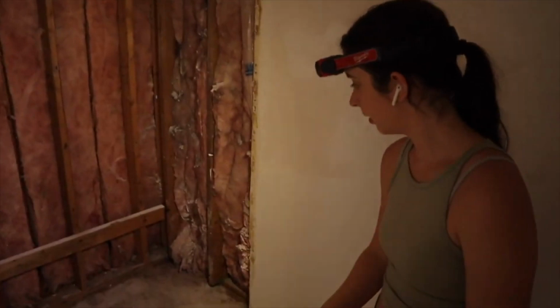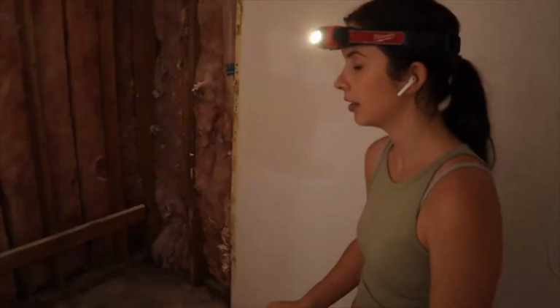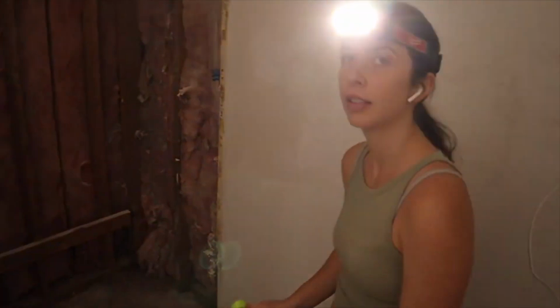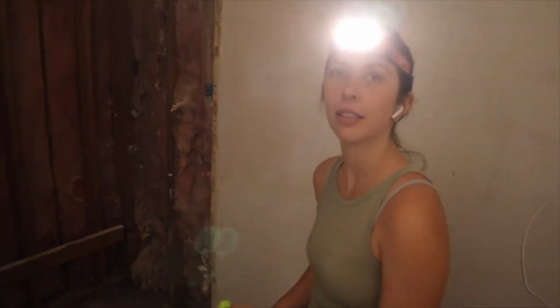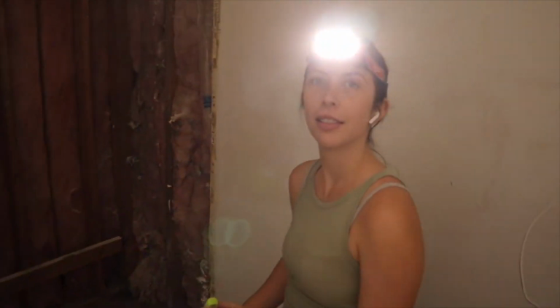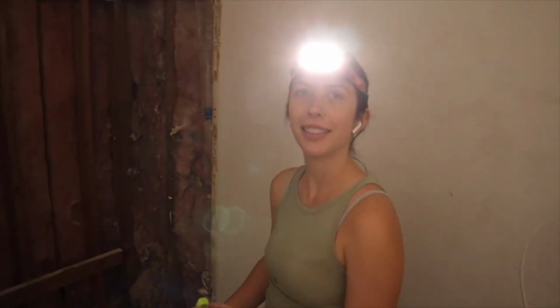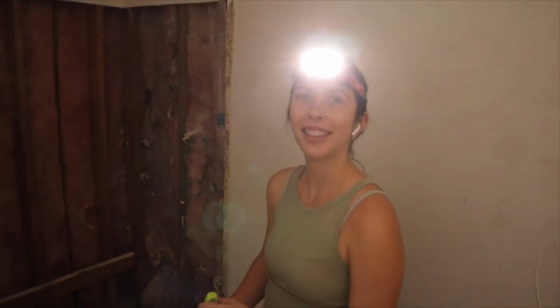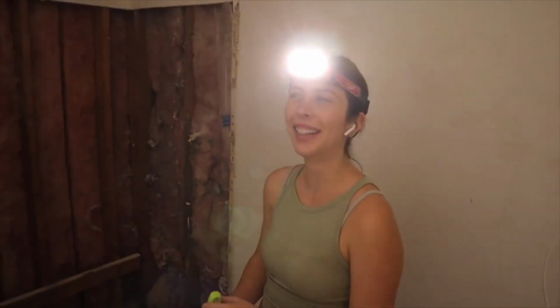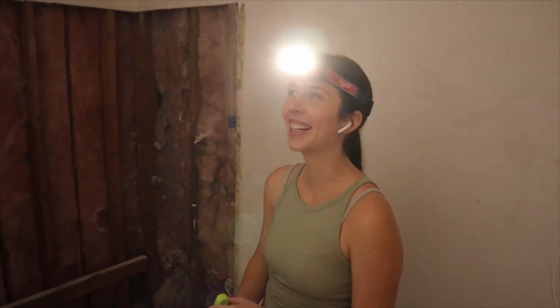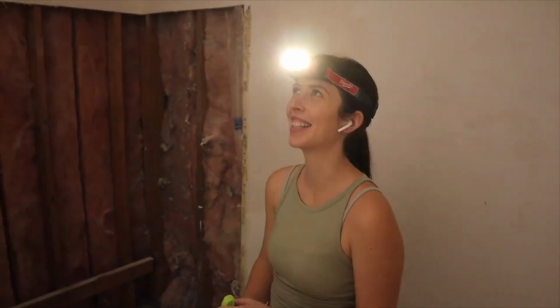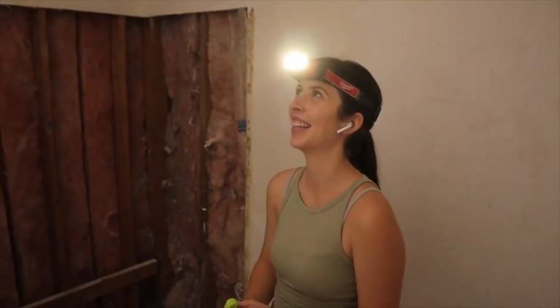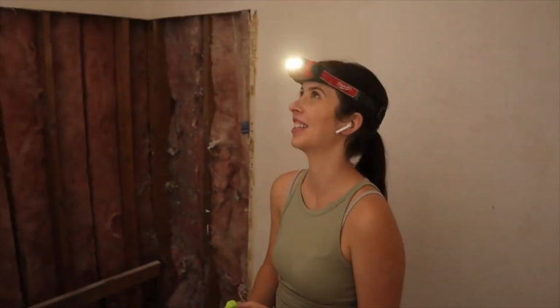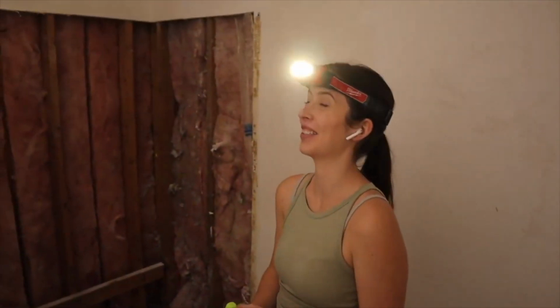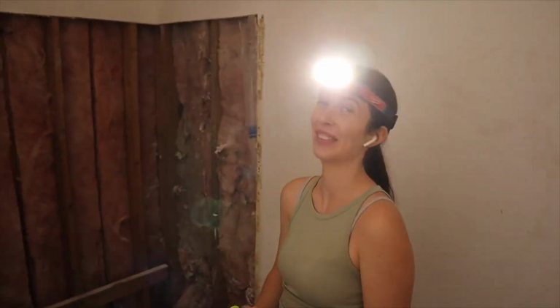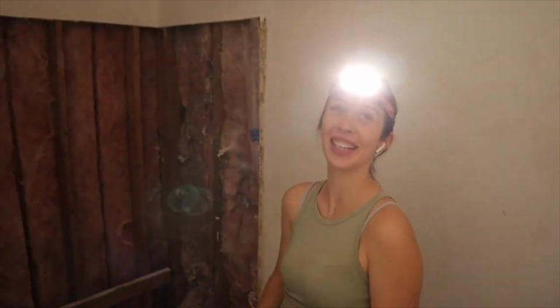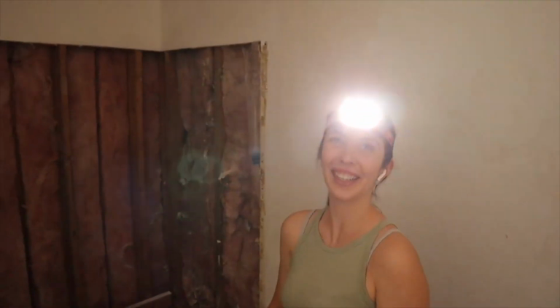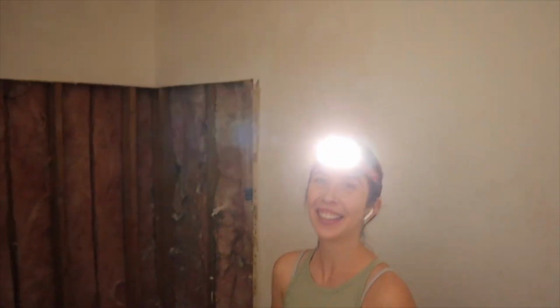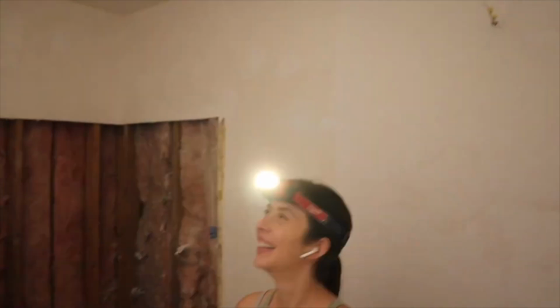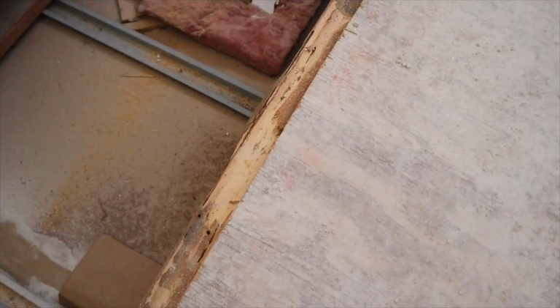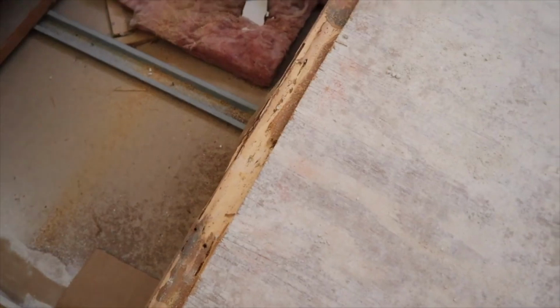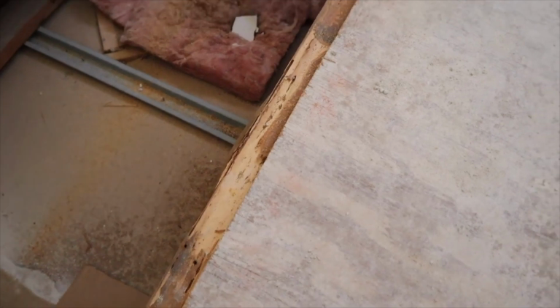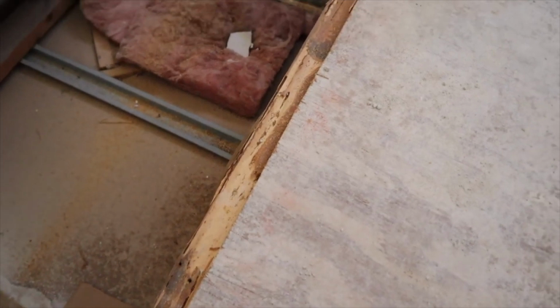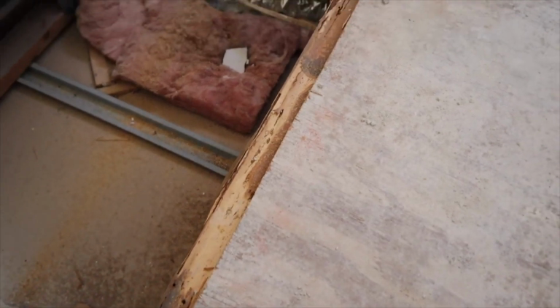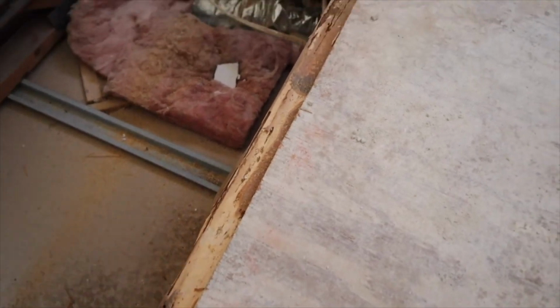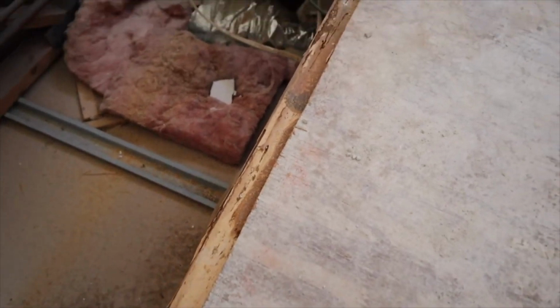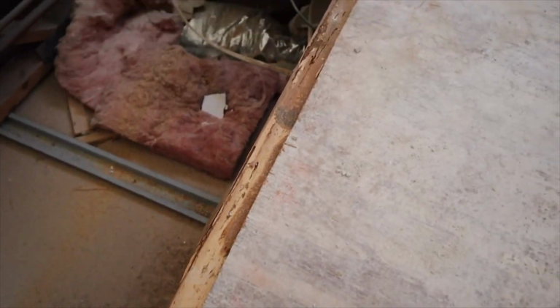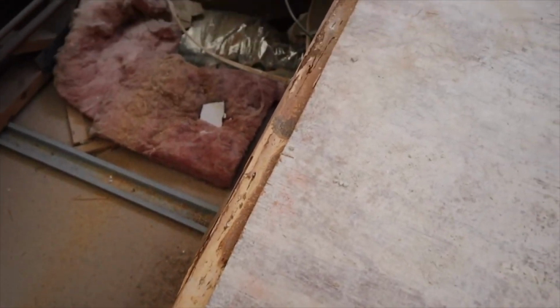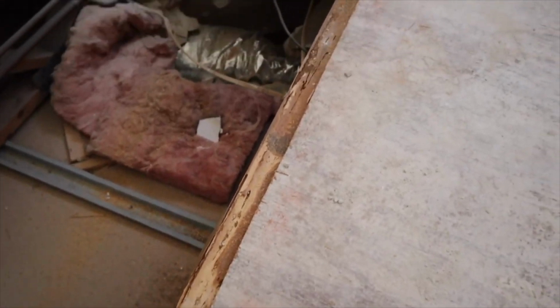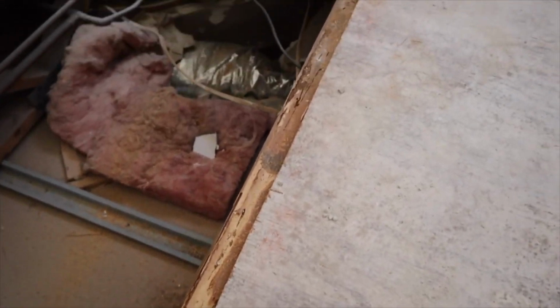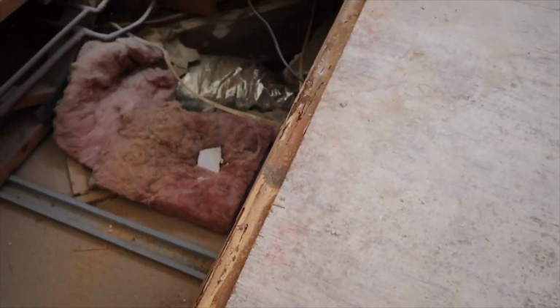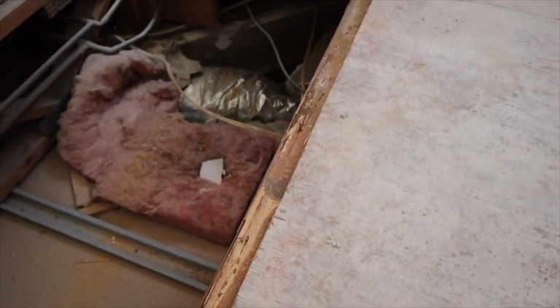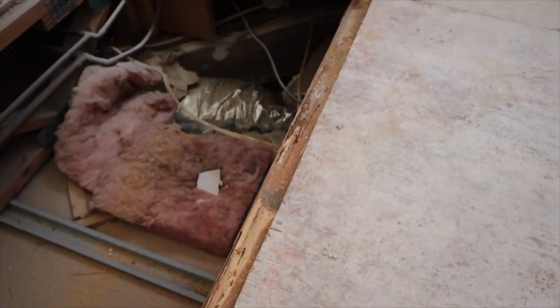Why do you have a headlamp? Because there's no light. We found termites.